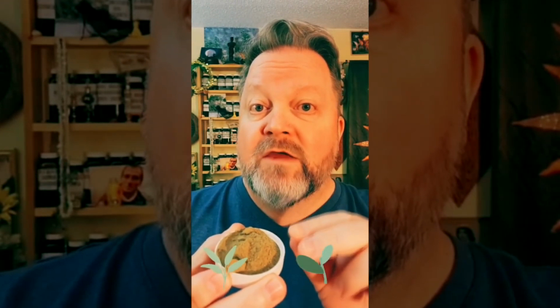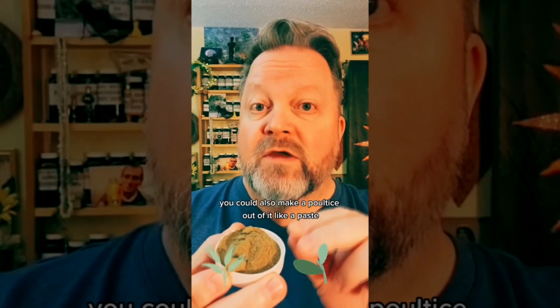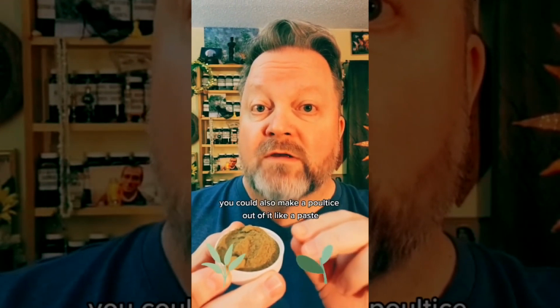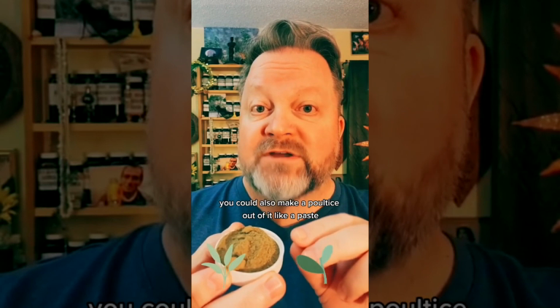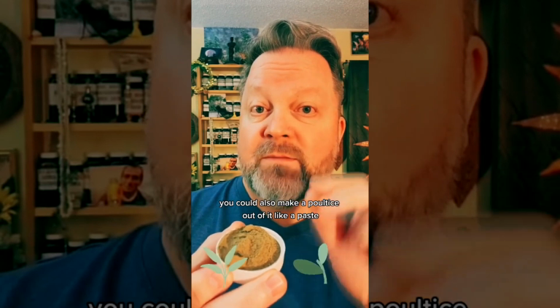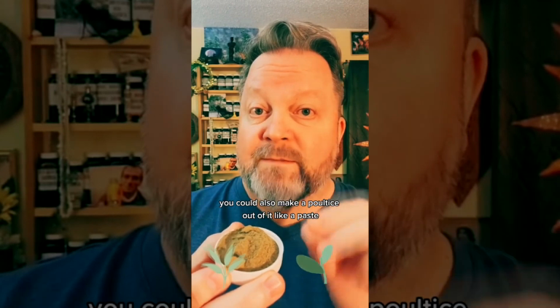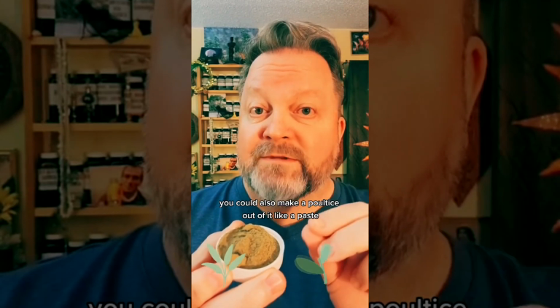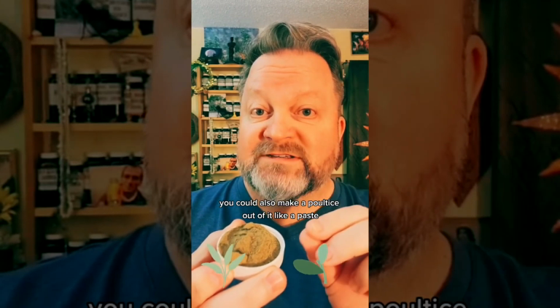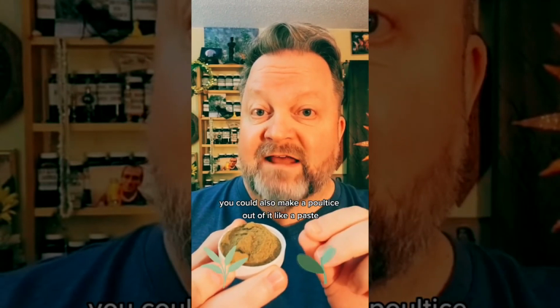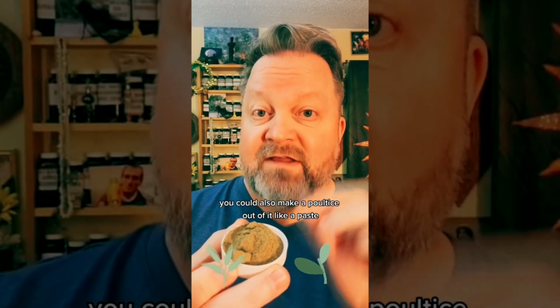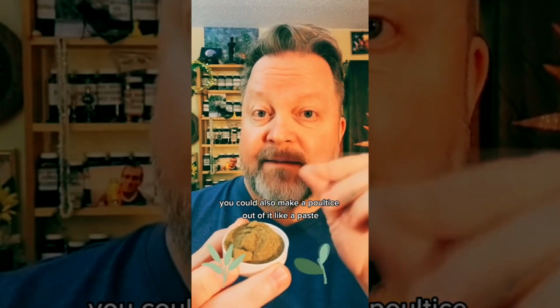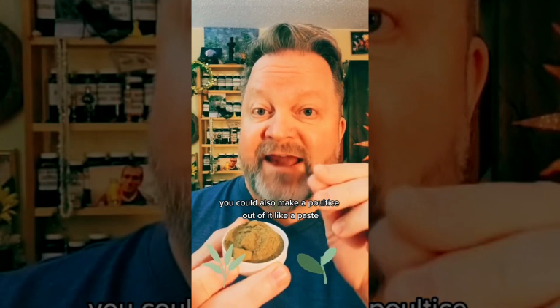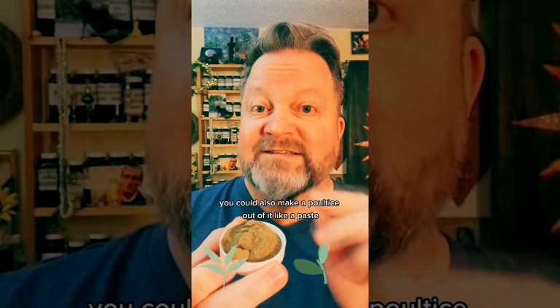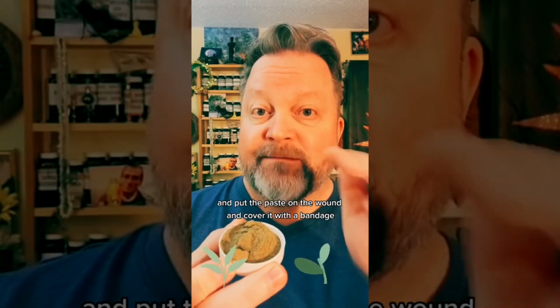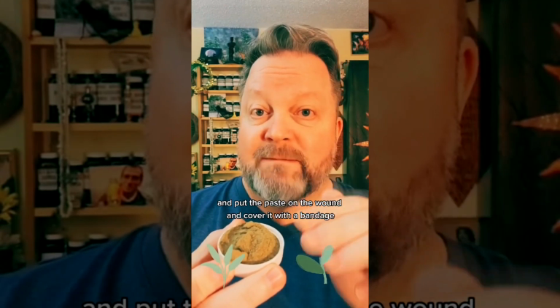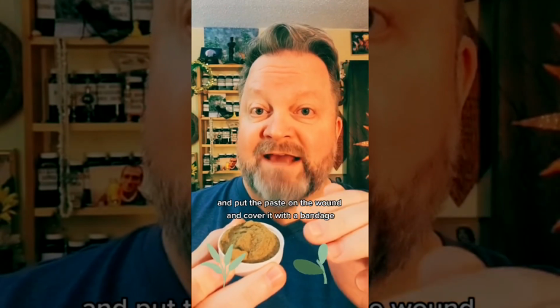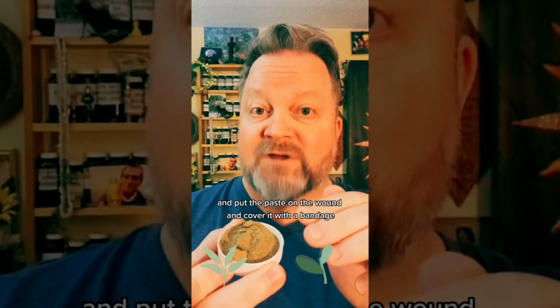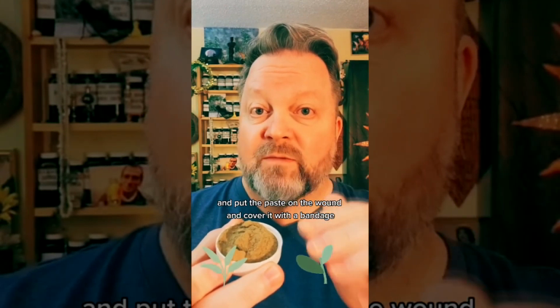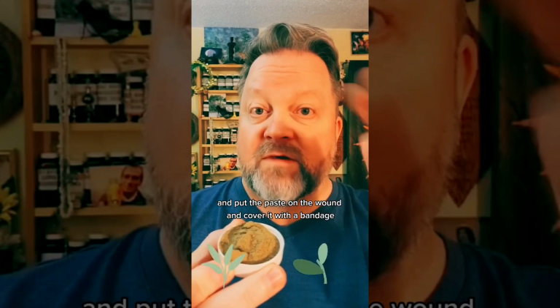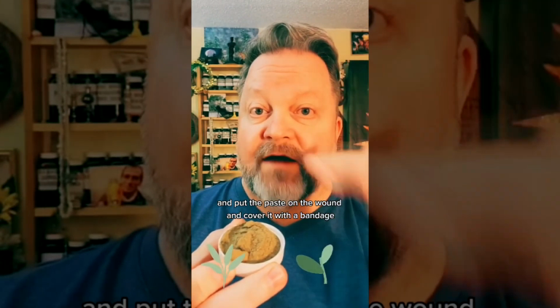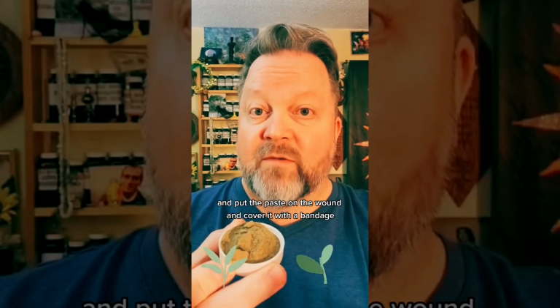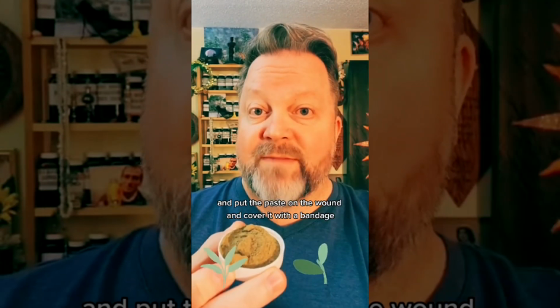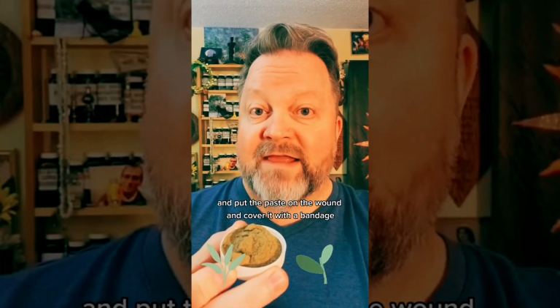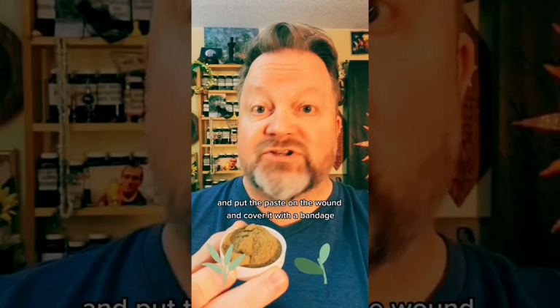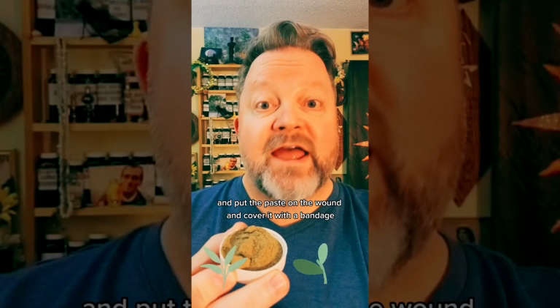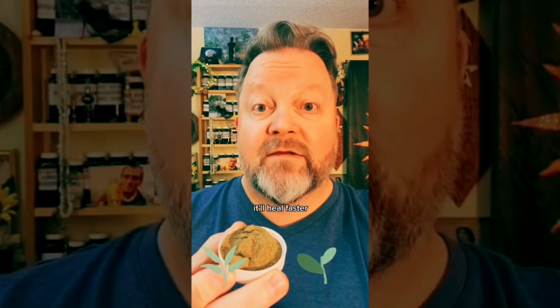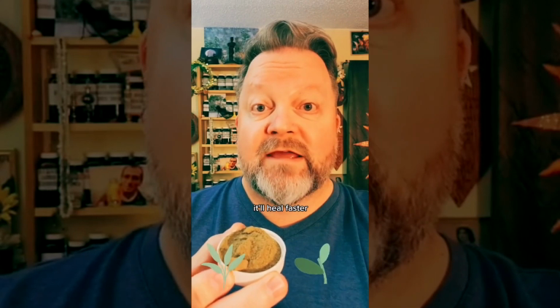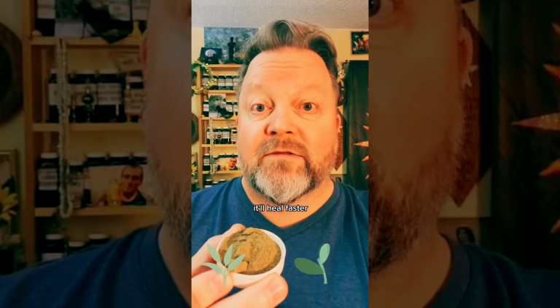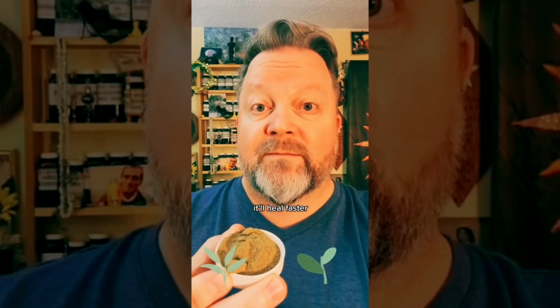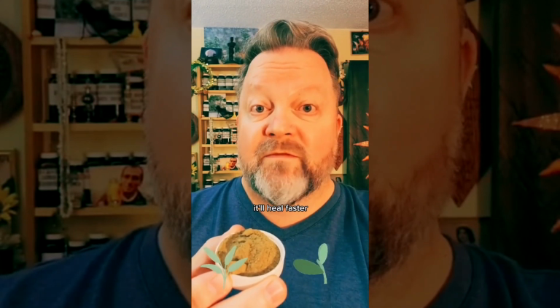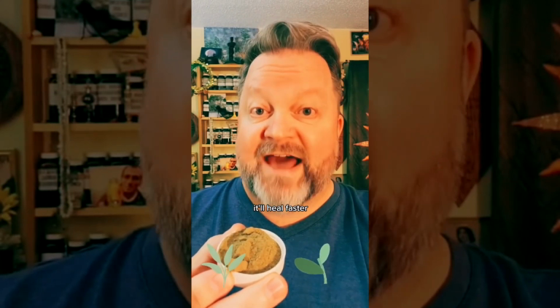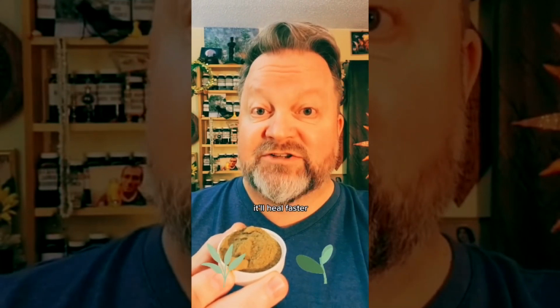You could also make a poultice out of it, like a paste, and put the paste on the wound and cover it with a bandage. It'll heal faster.